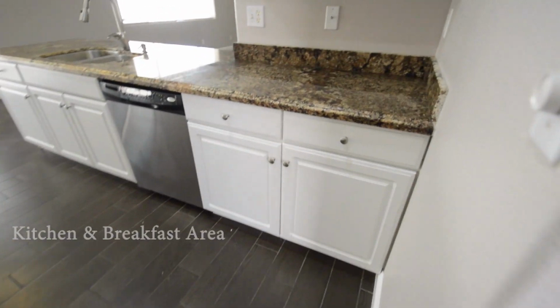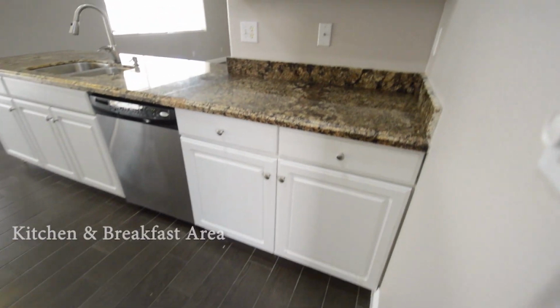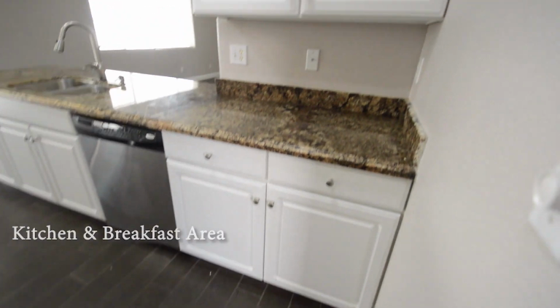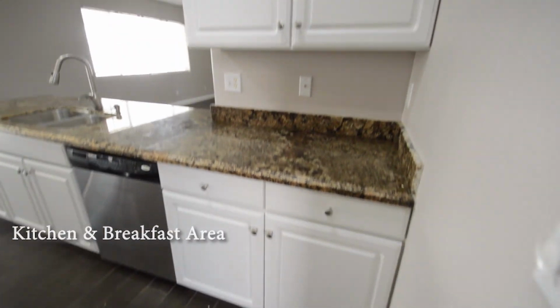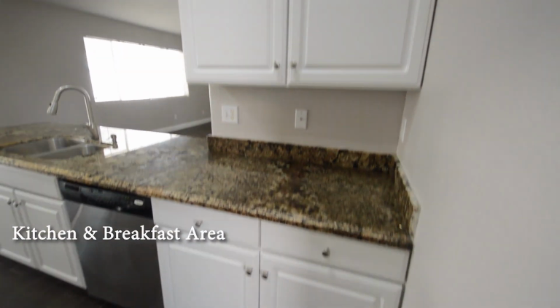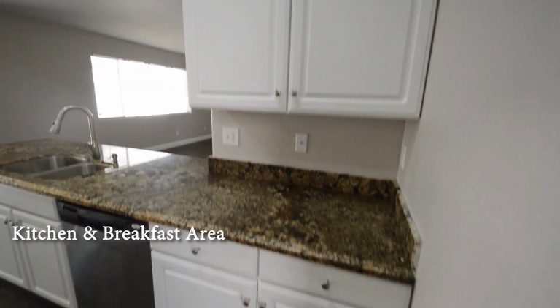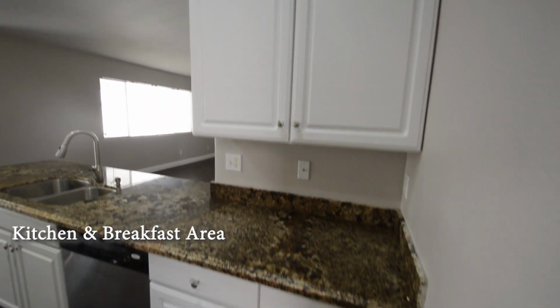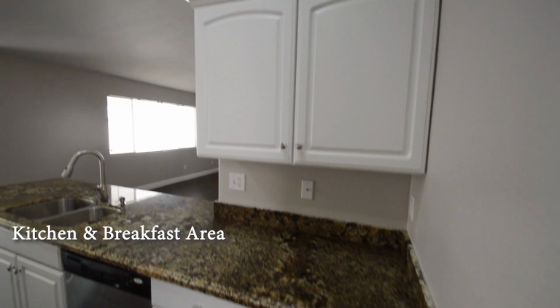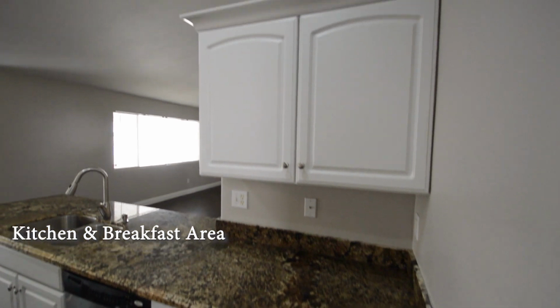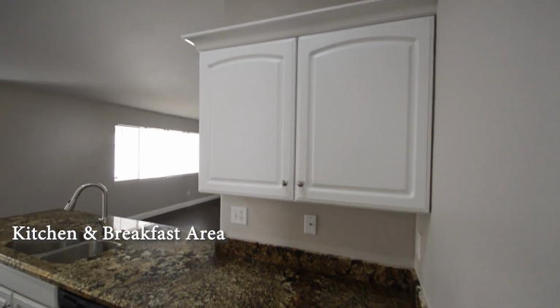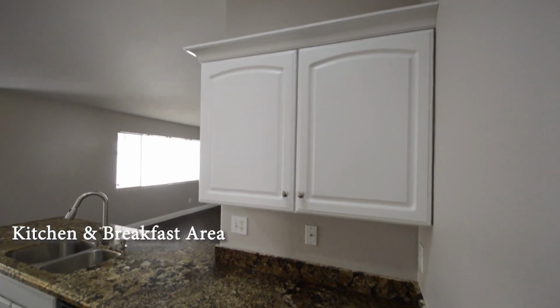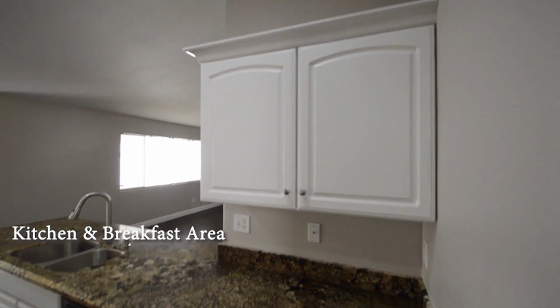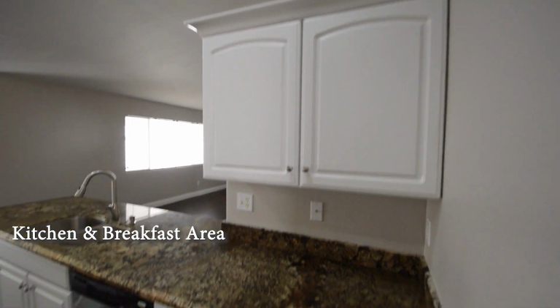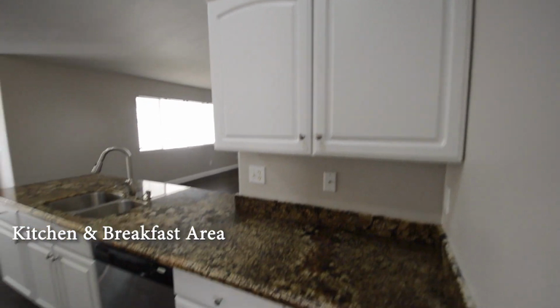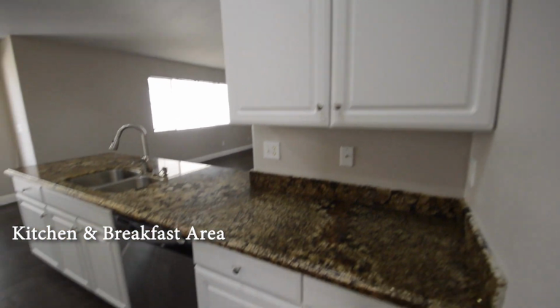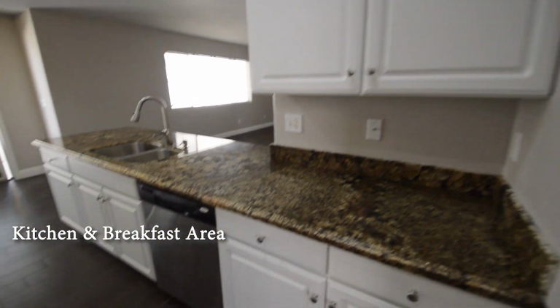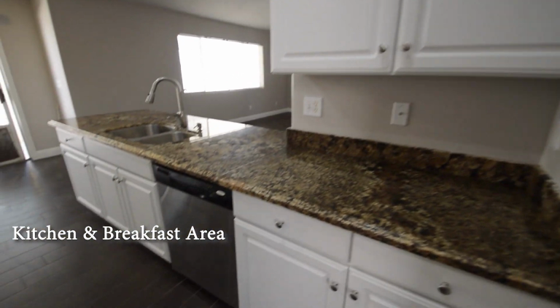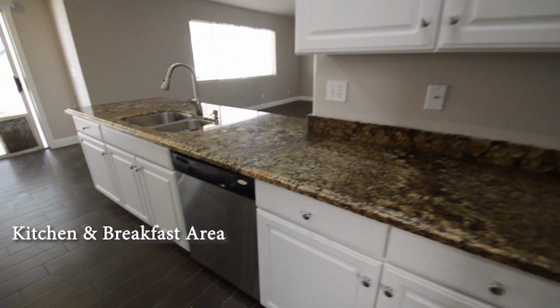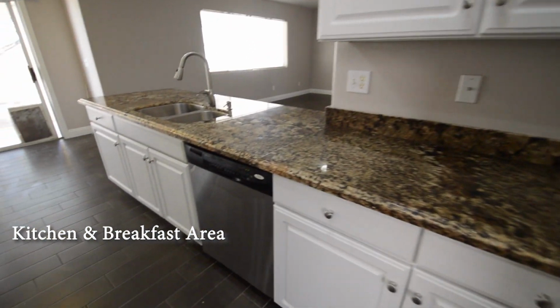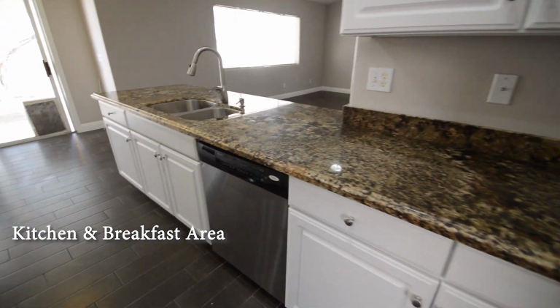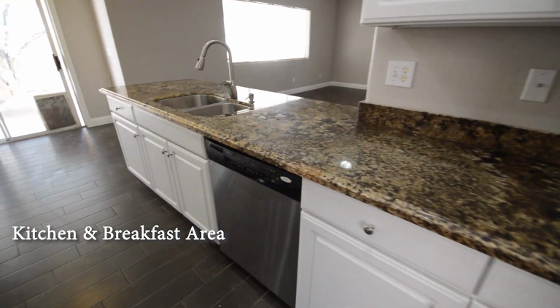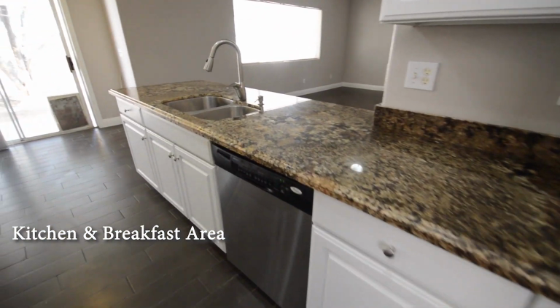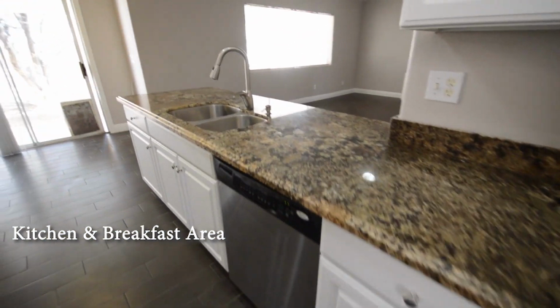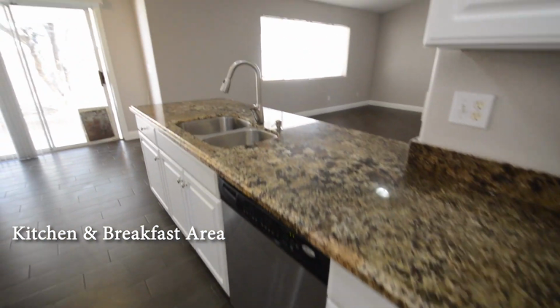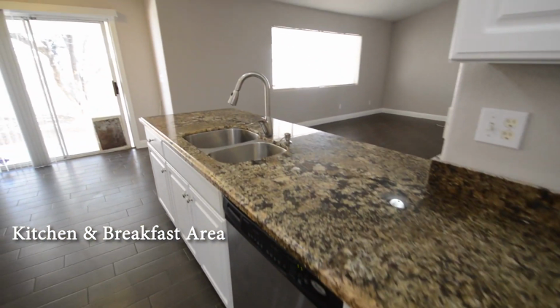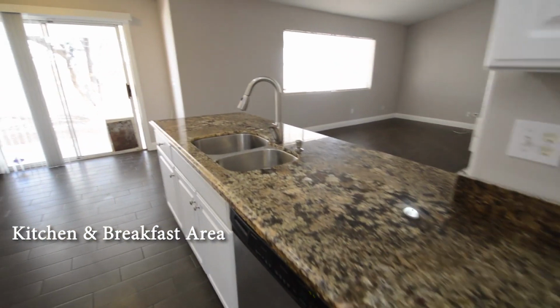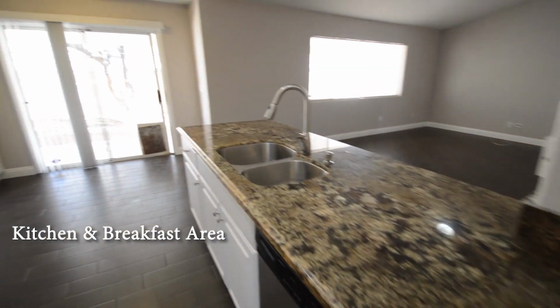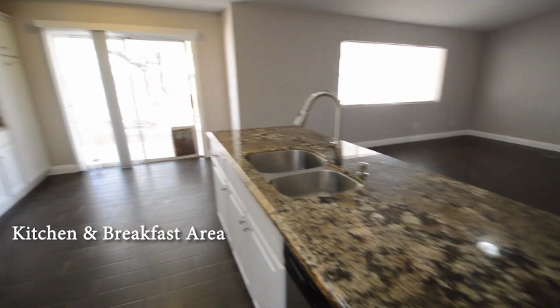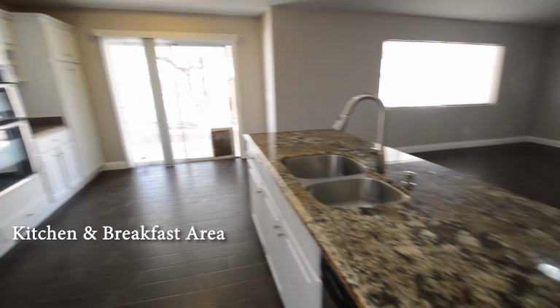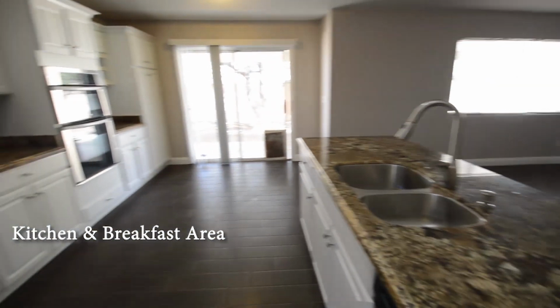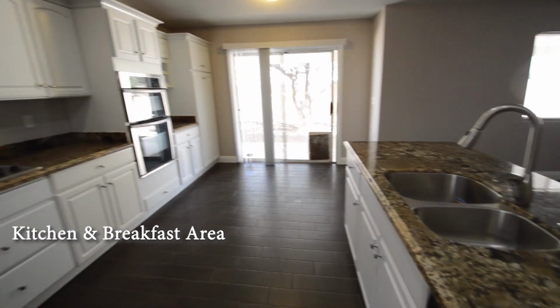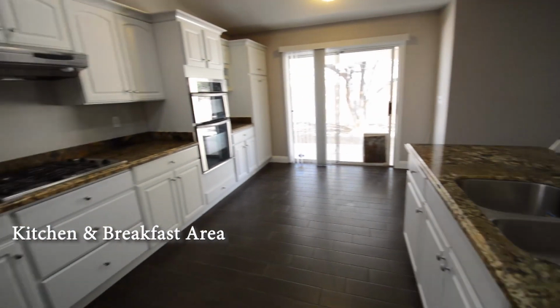The kitchen and breakfast area has a breakfast bar, overhead lights, granite counters, and all the appliances.